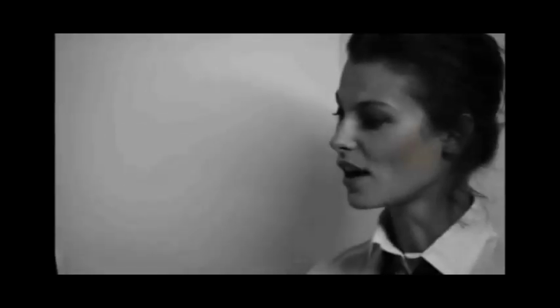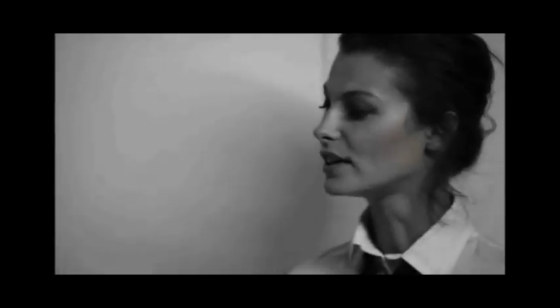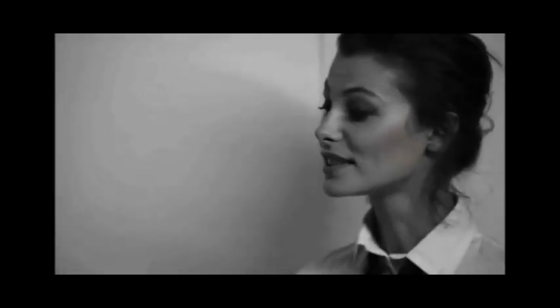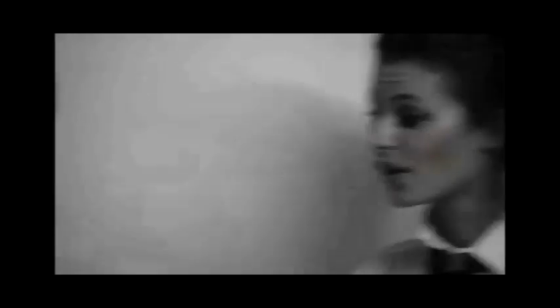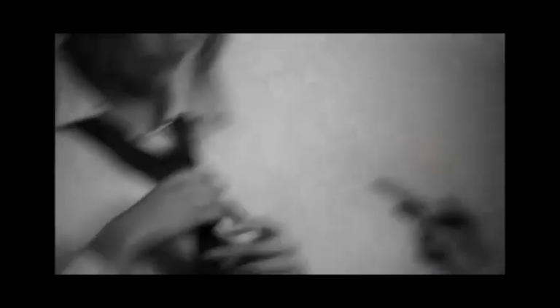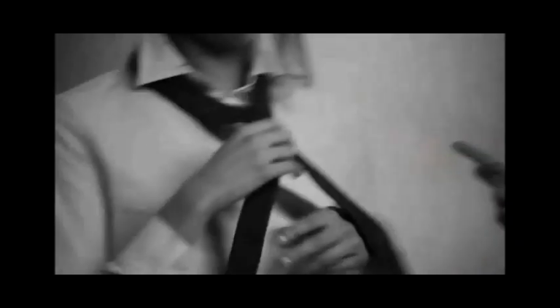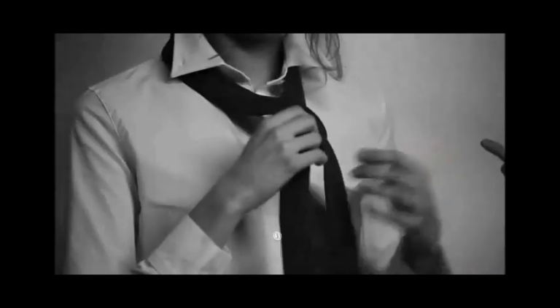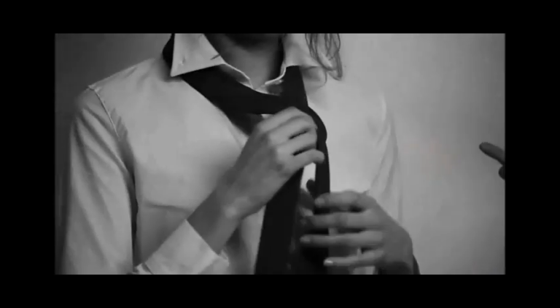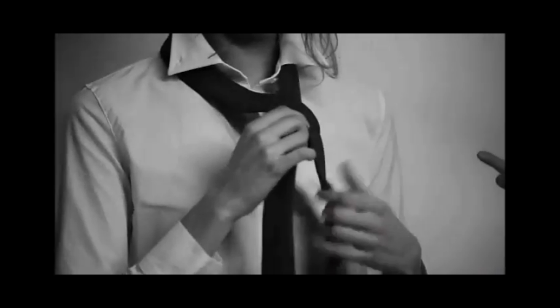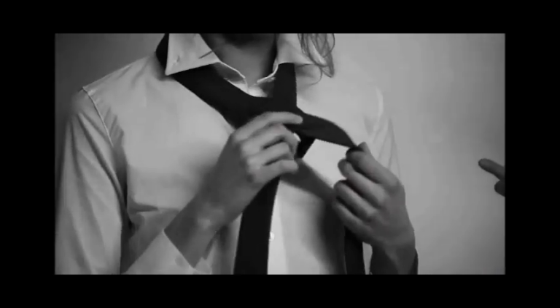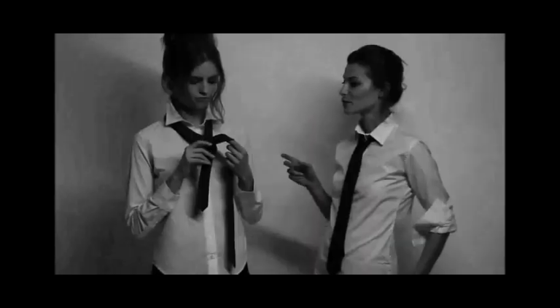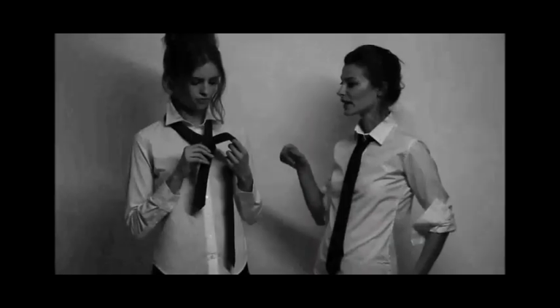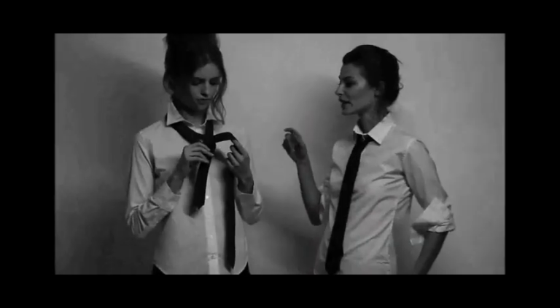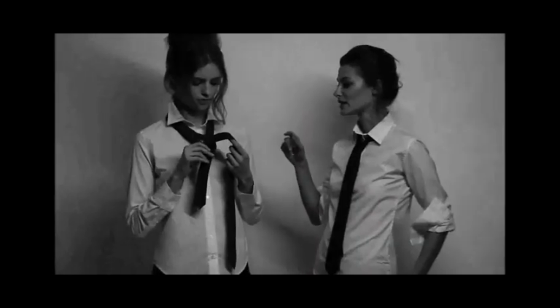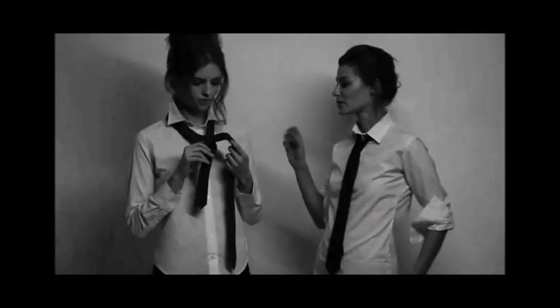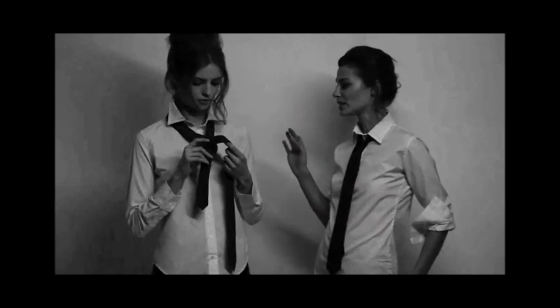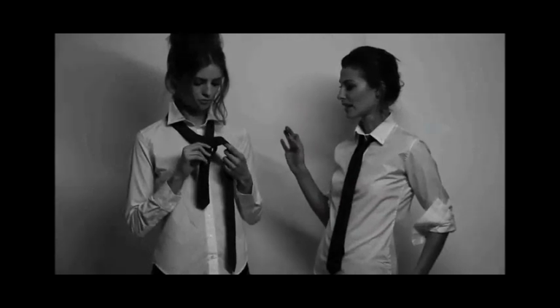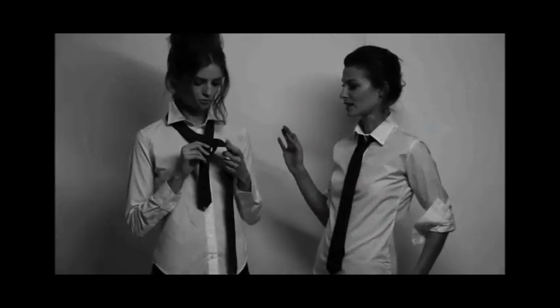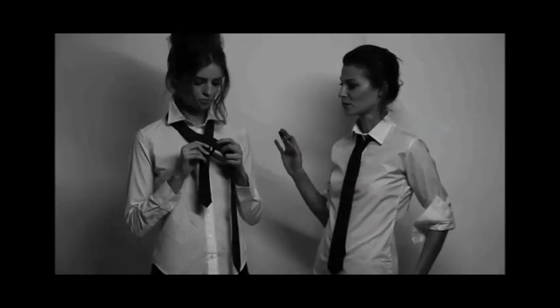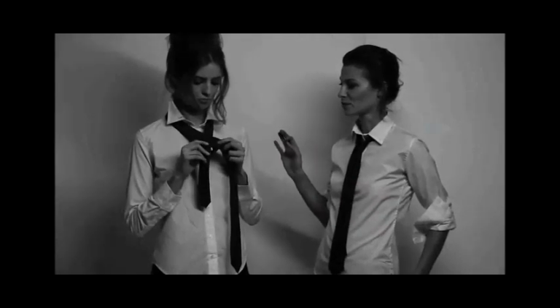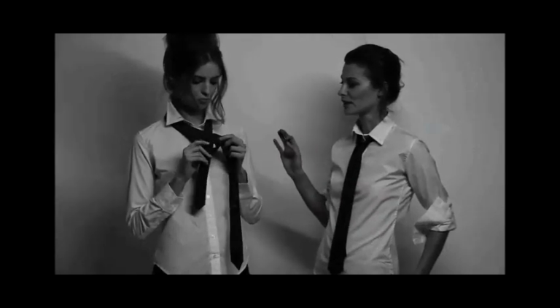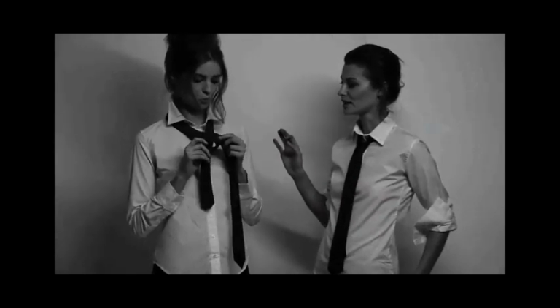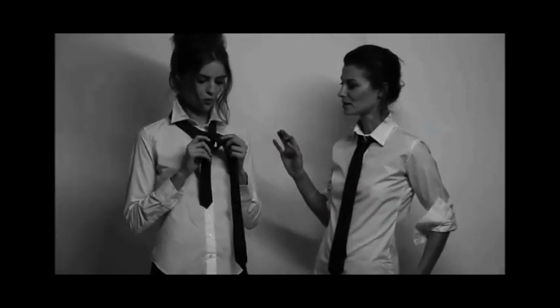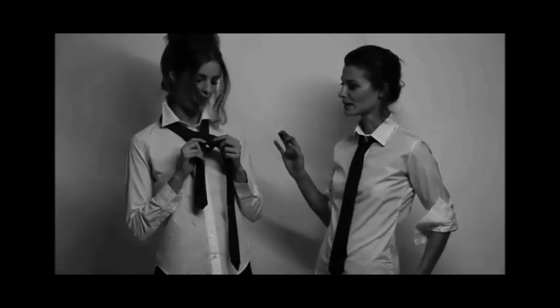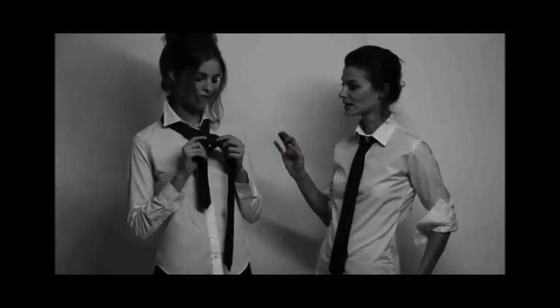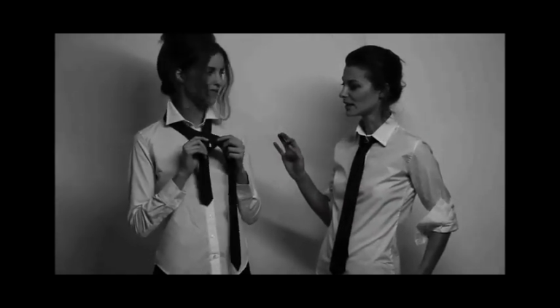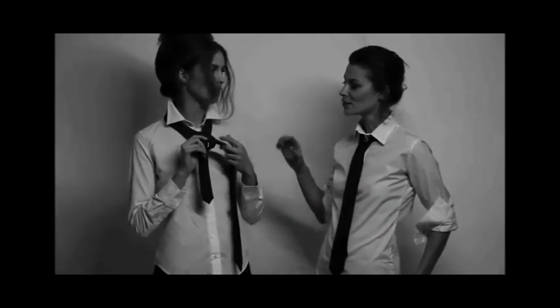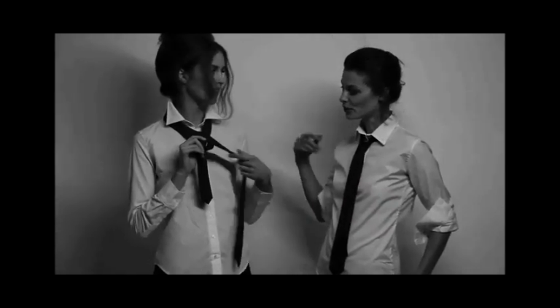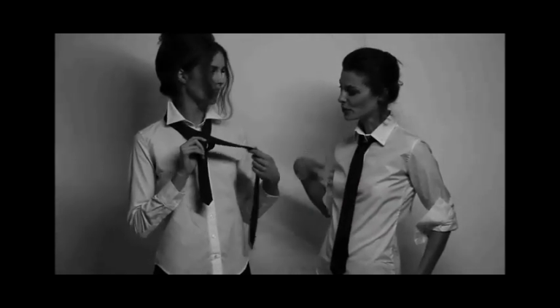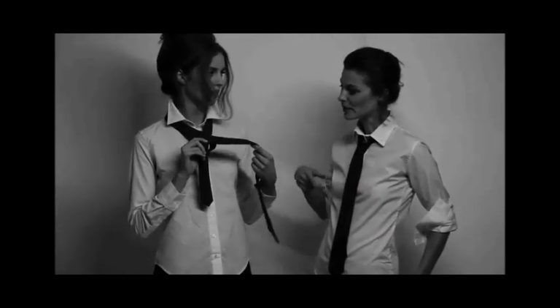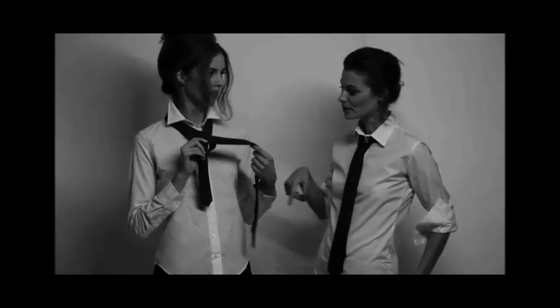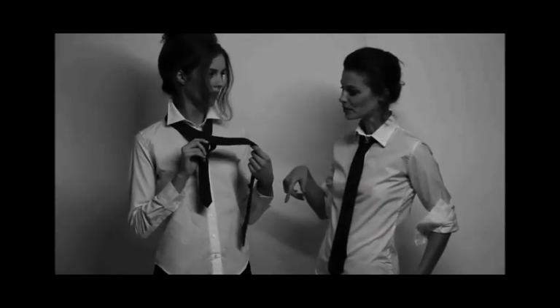En laissant un espace, voilà, tu viens de créer un espèce de petit cercle. Donc tu laisses l'espace, tu le repasses par-dessous.